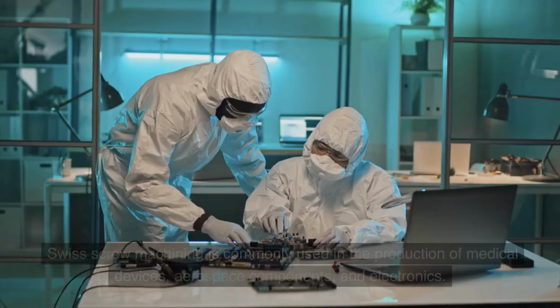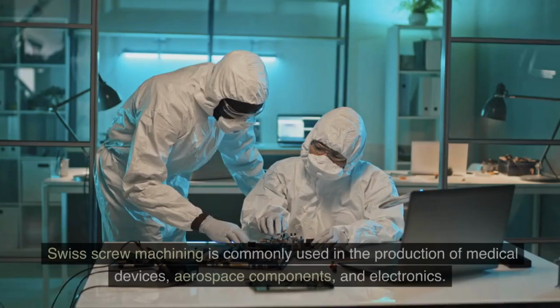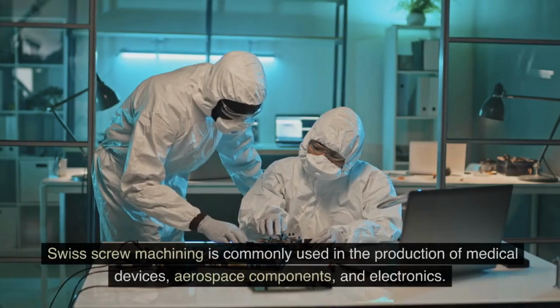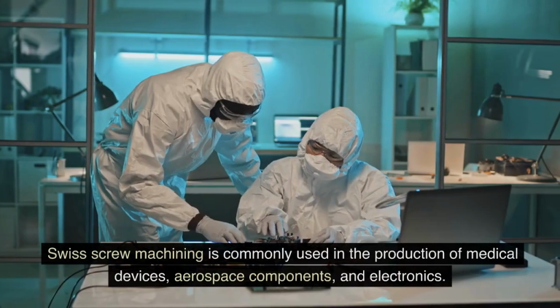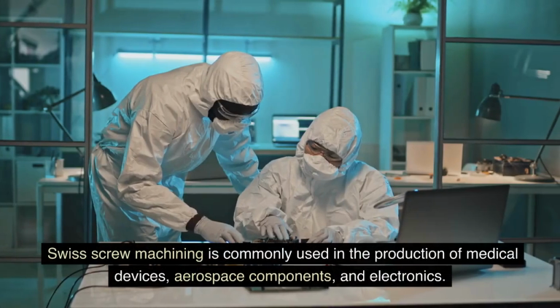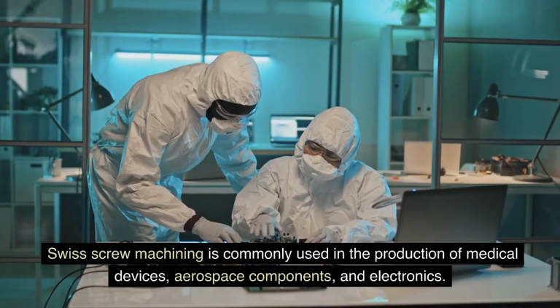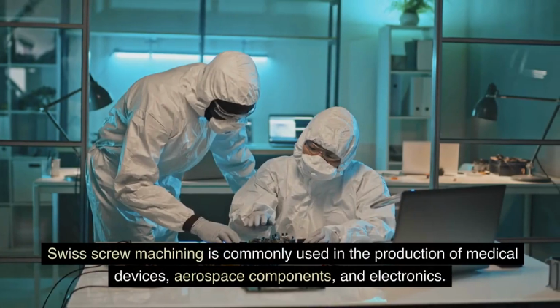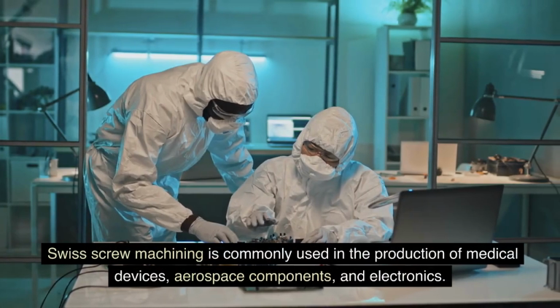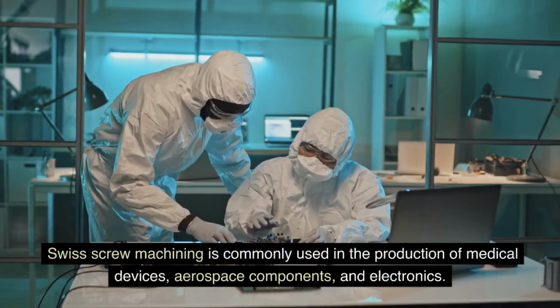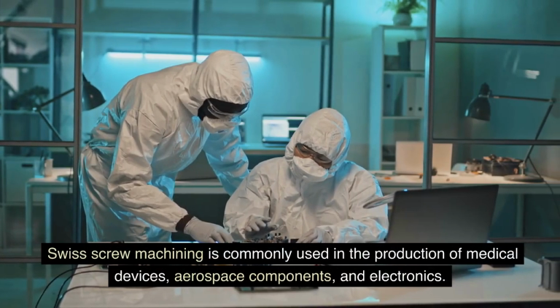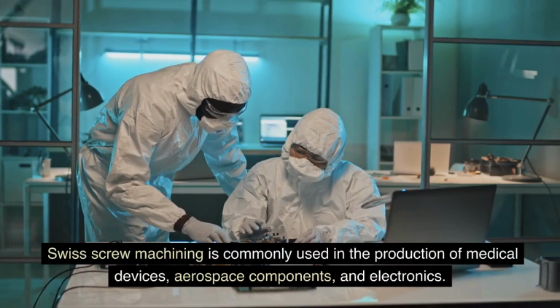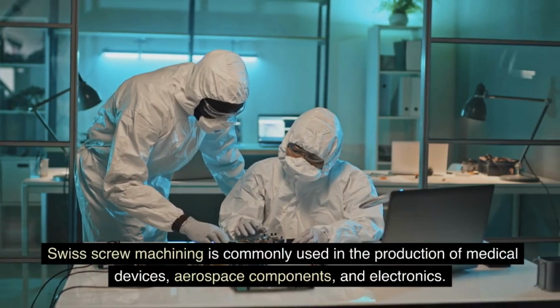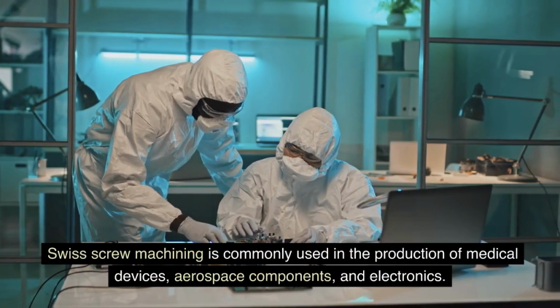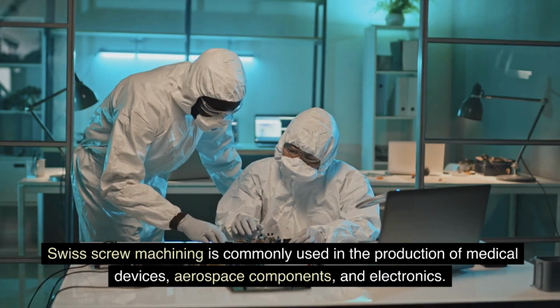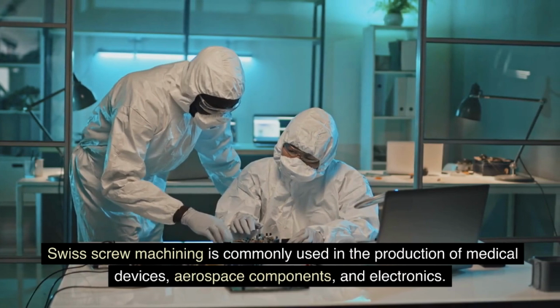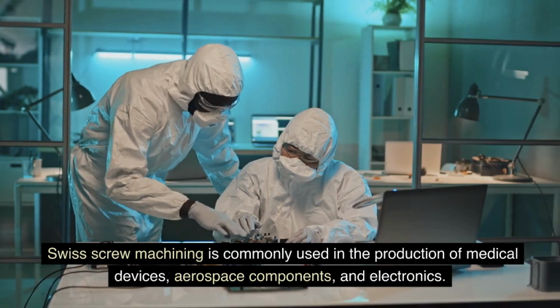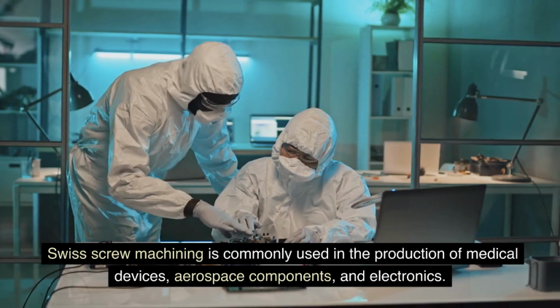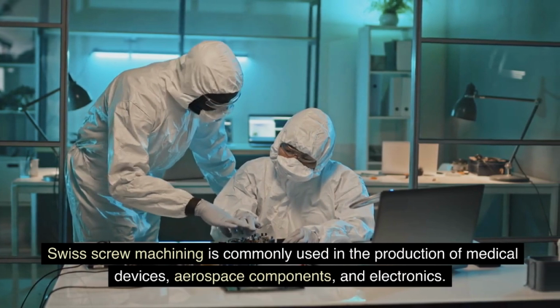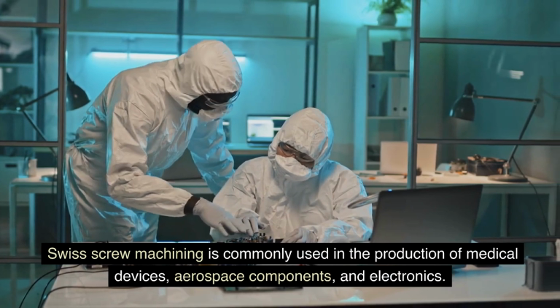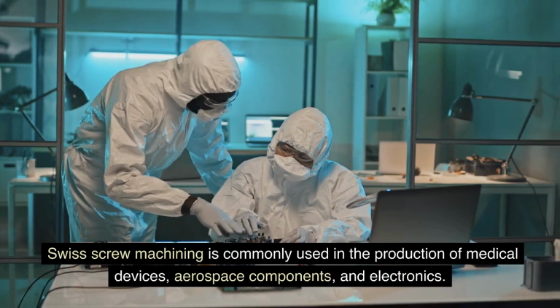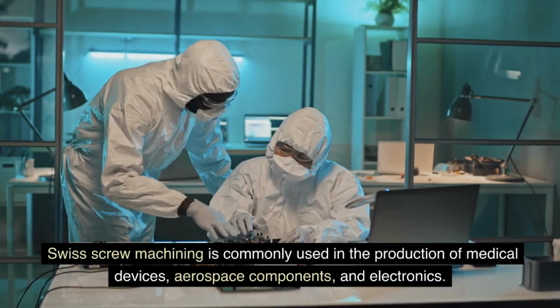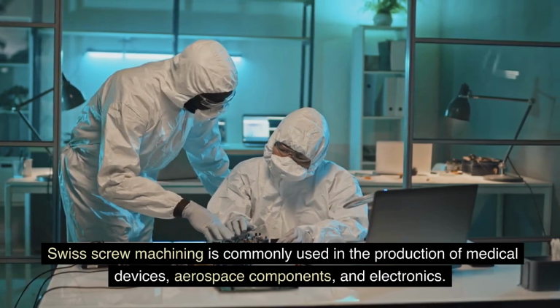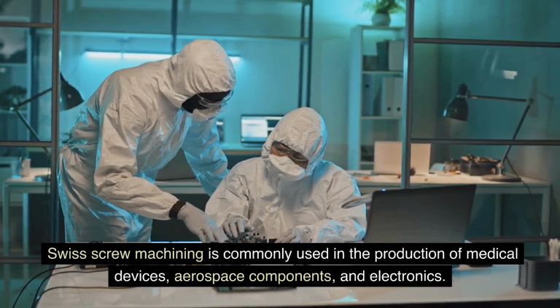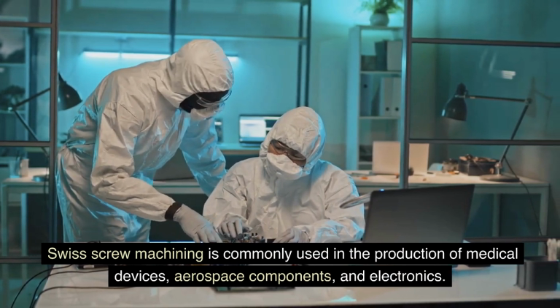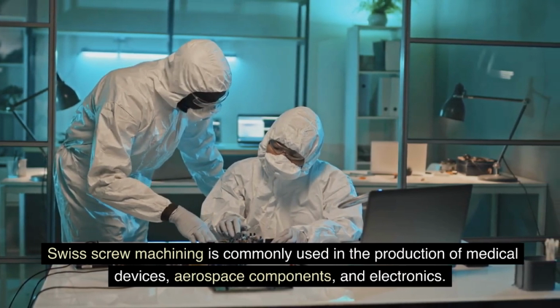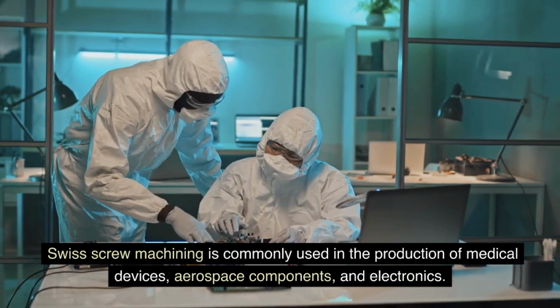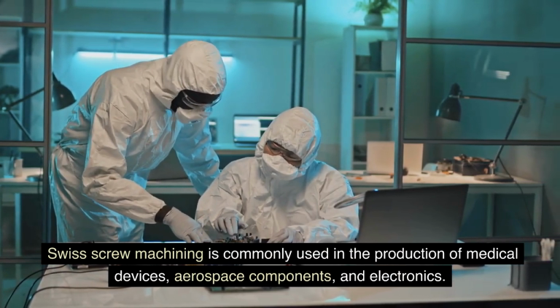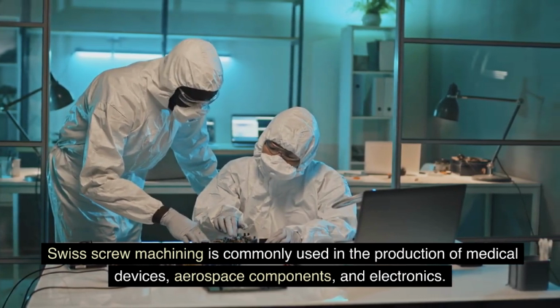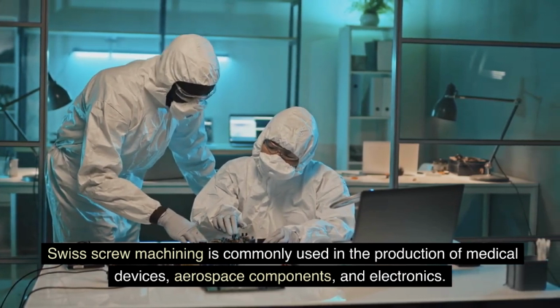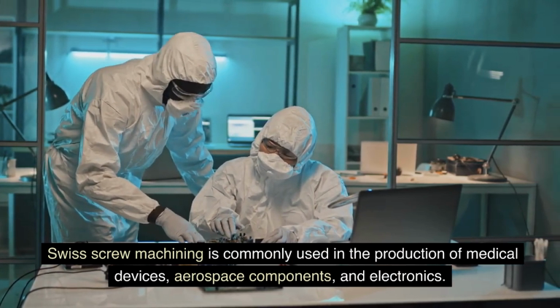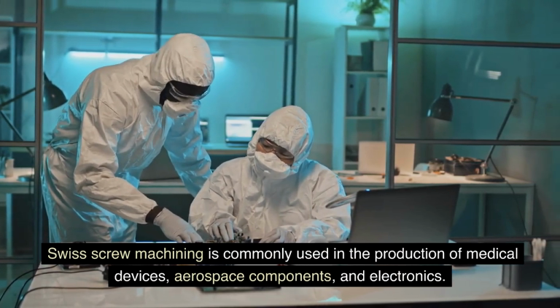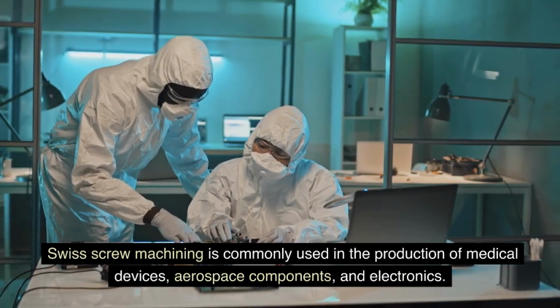Swiss screw machining is commonly used in the production of medical devices, aerospace components, and electronics.